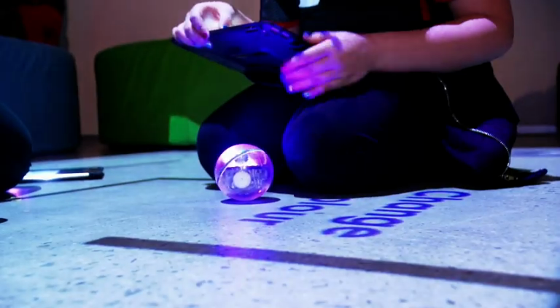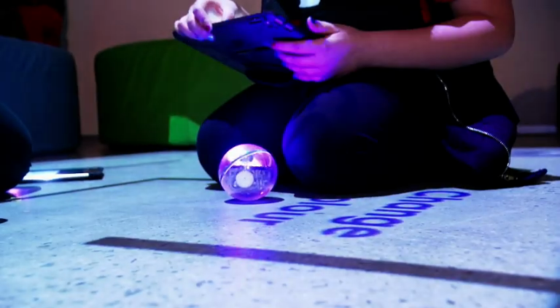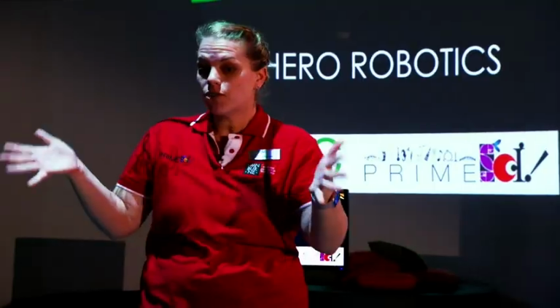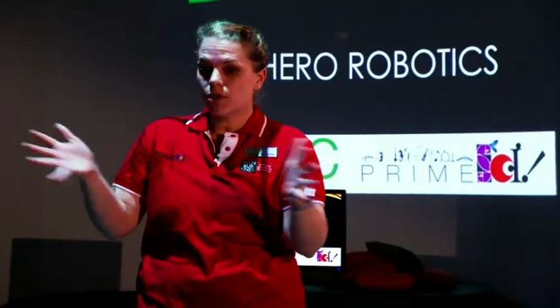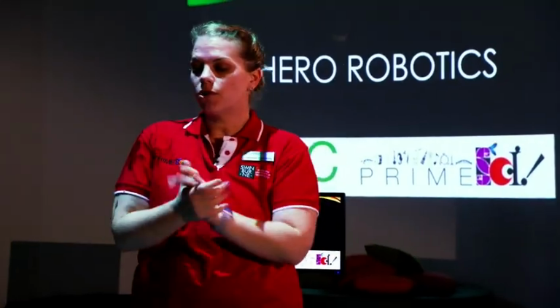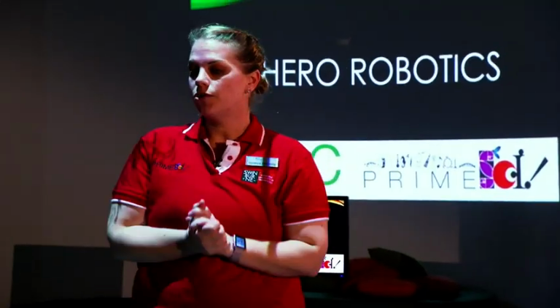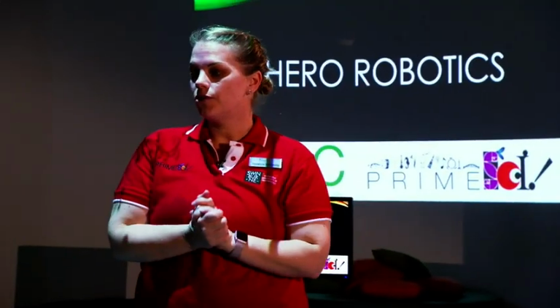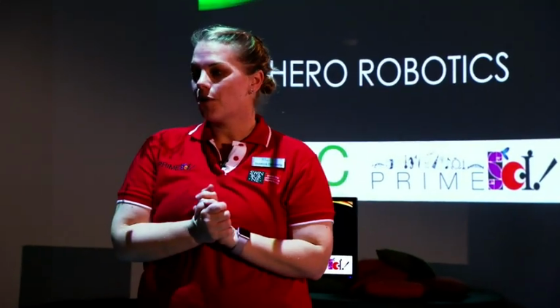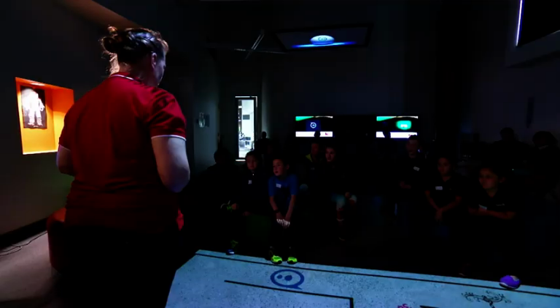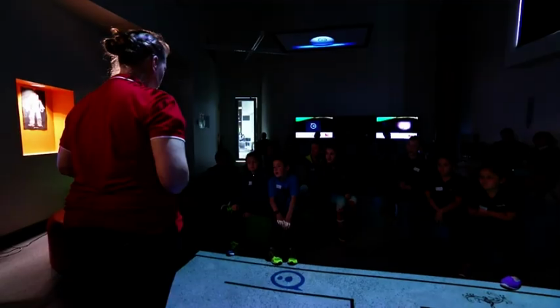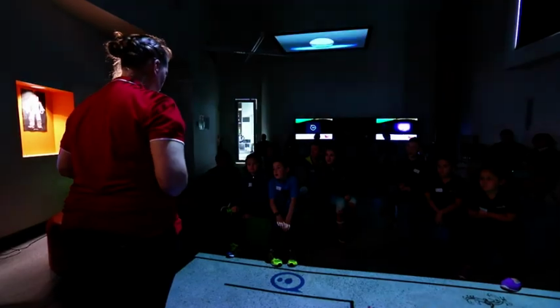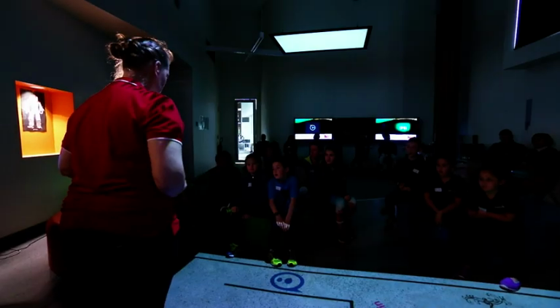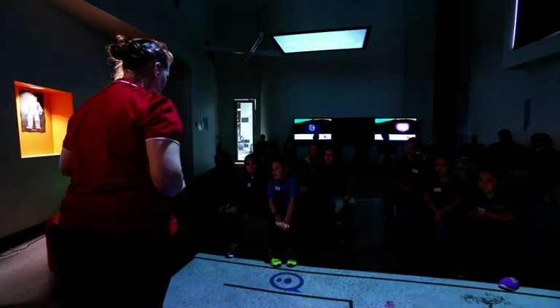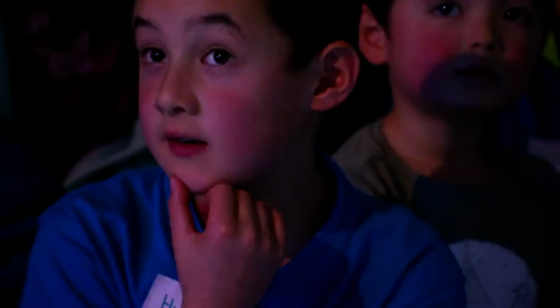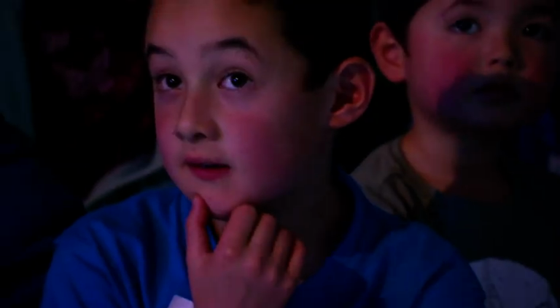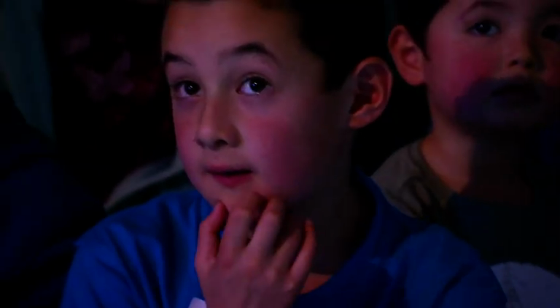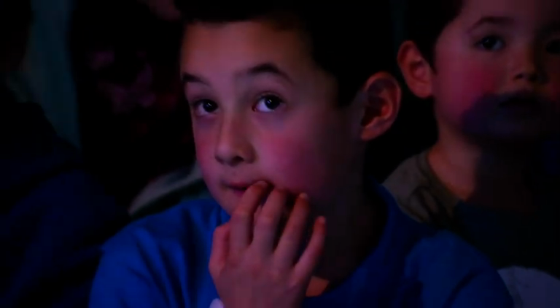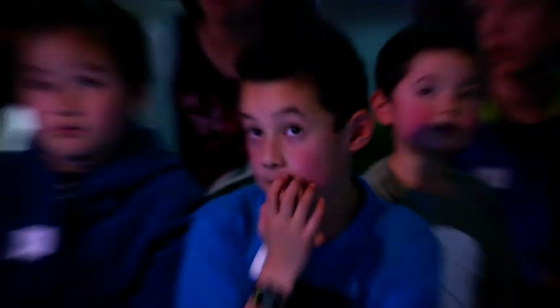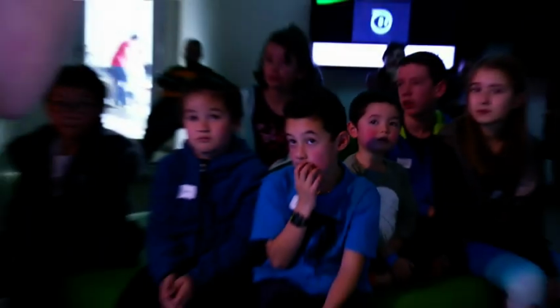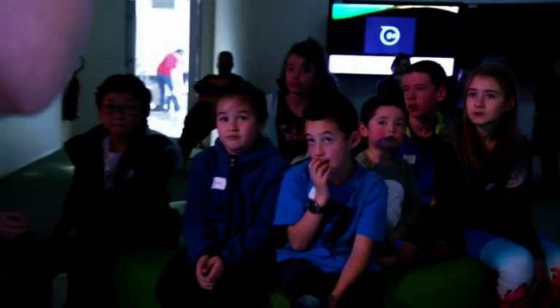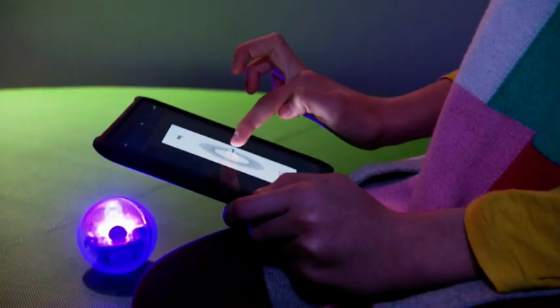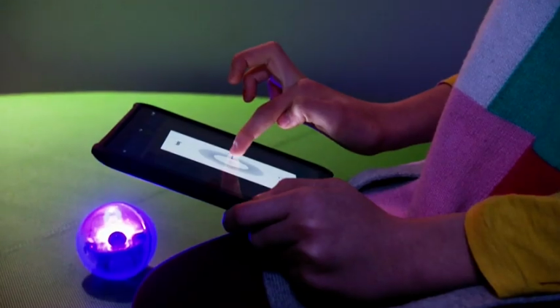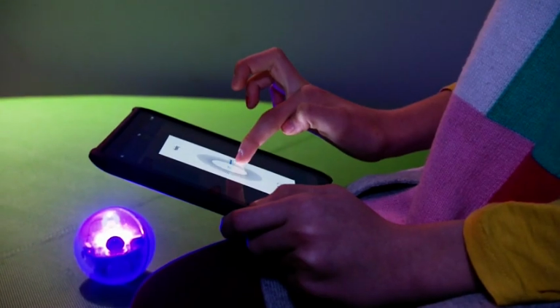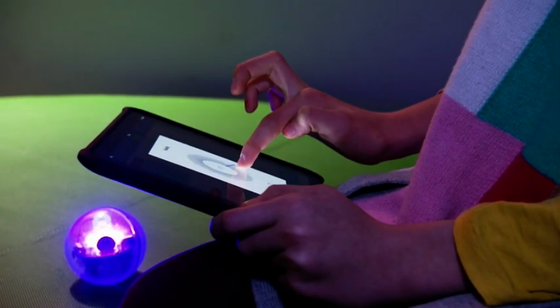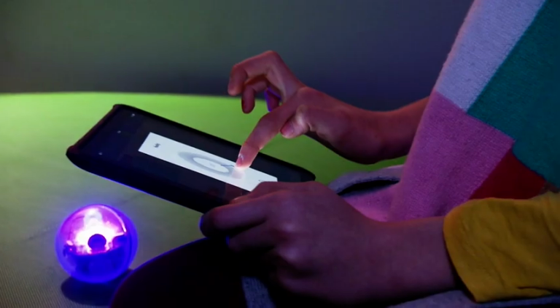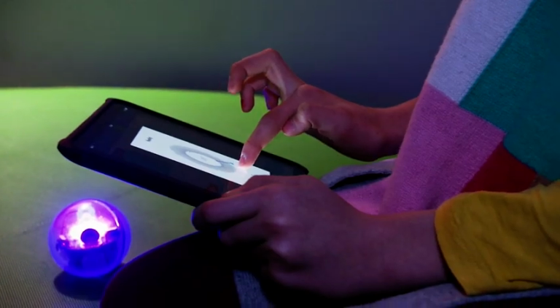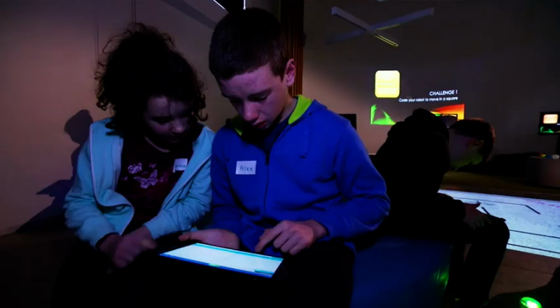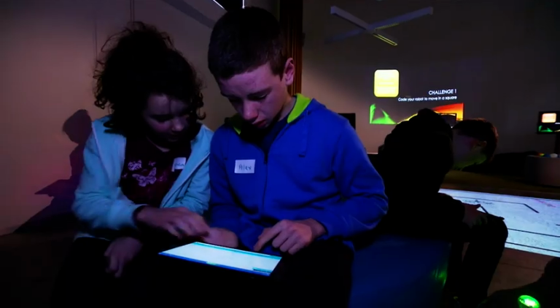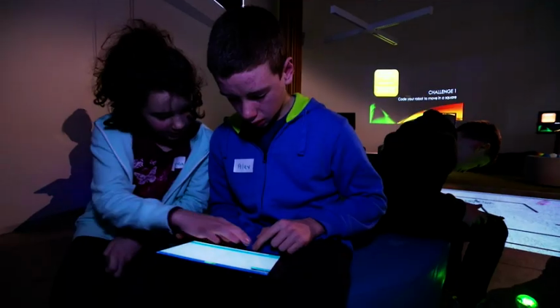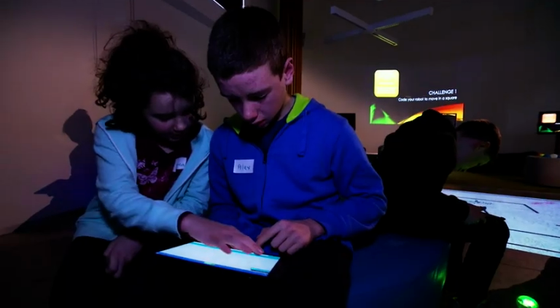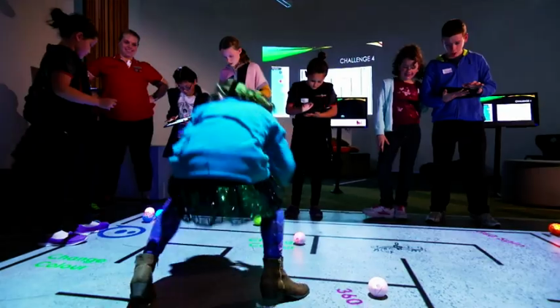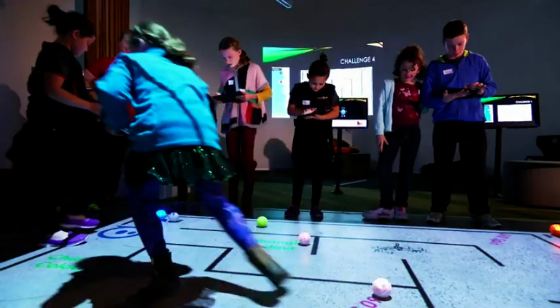Today's science workshop is all about robotics and coding, specifically Sphero Robotics.